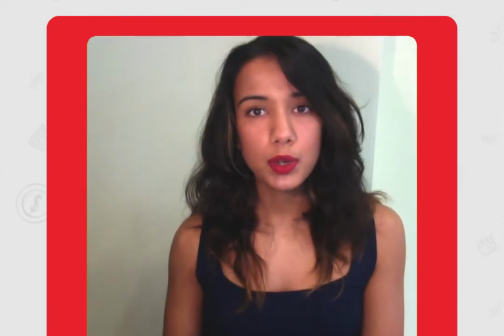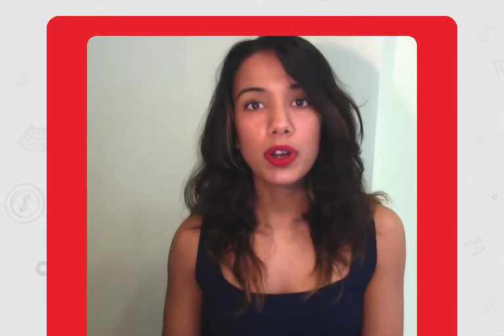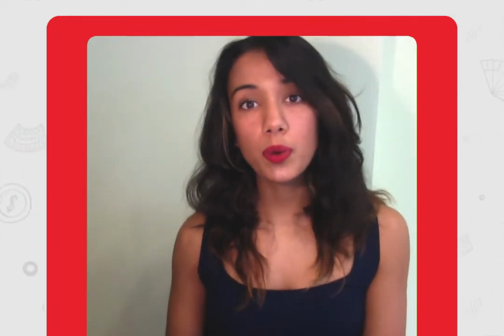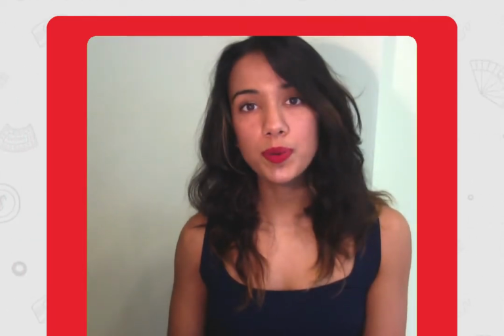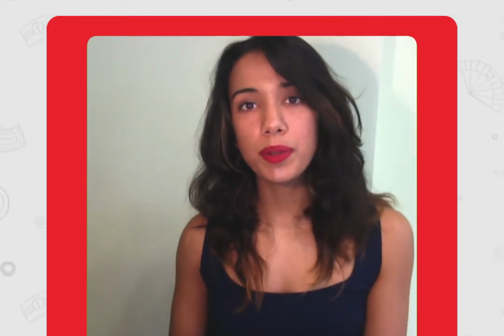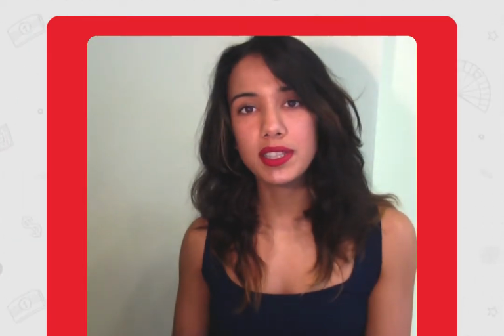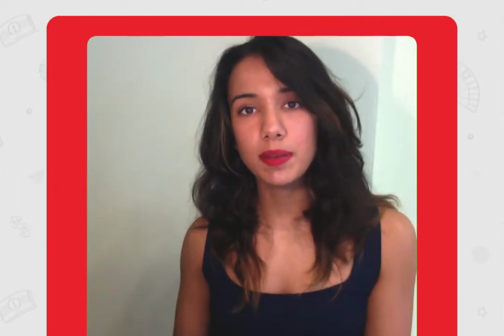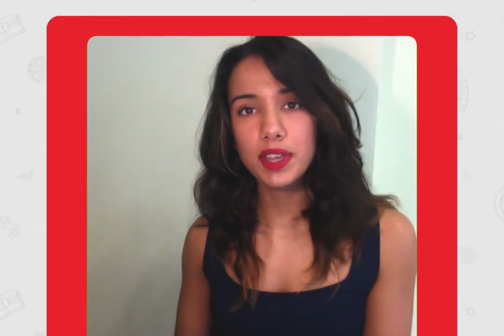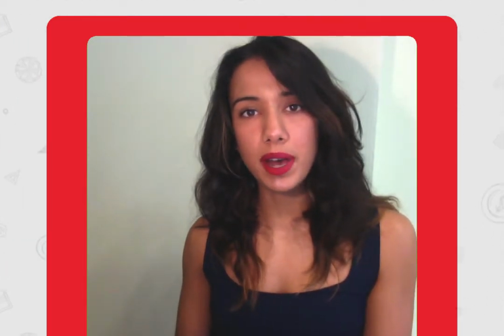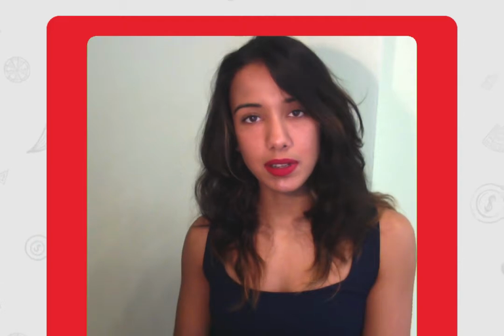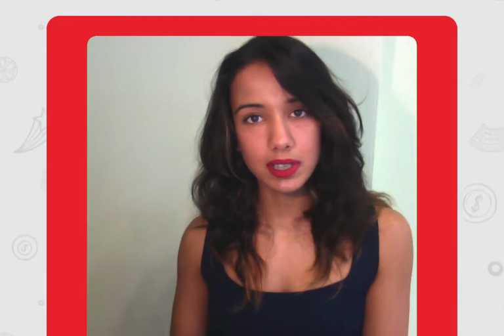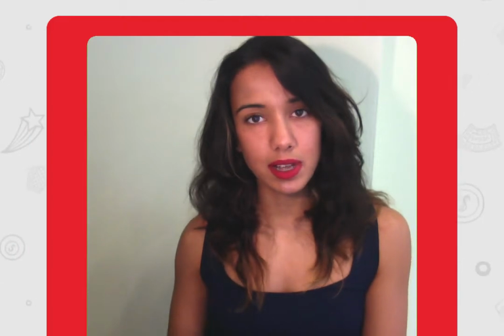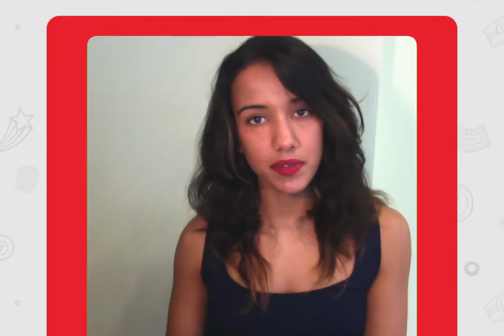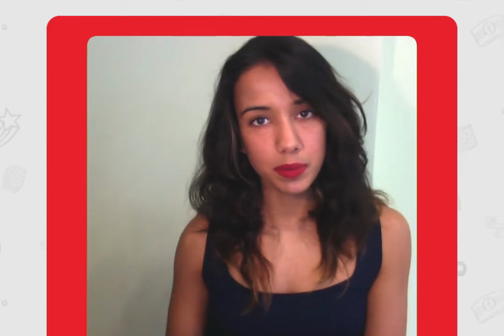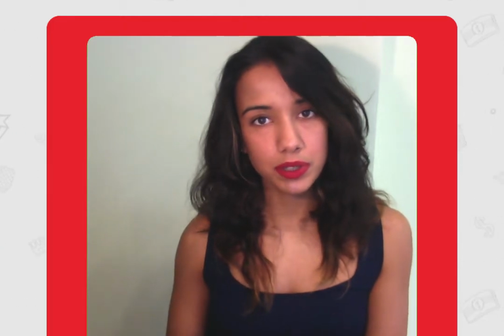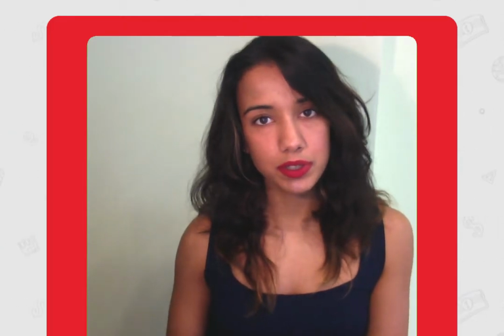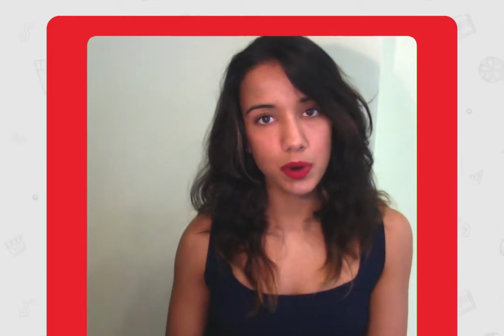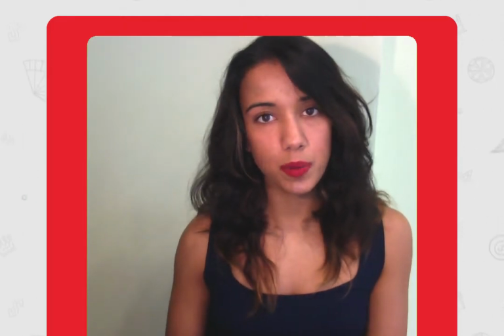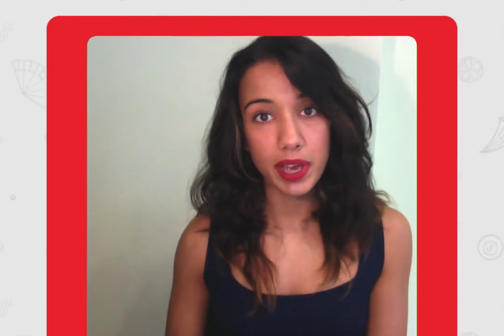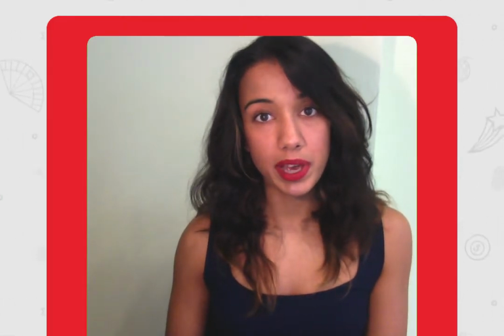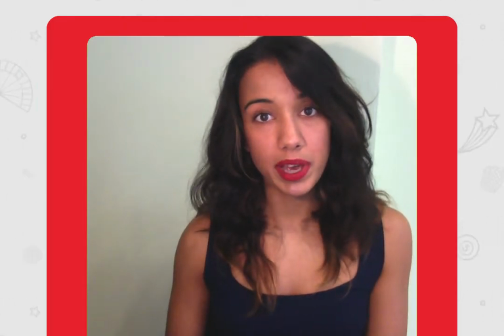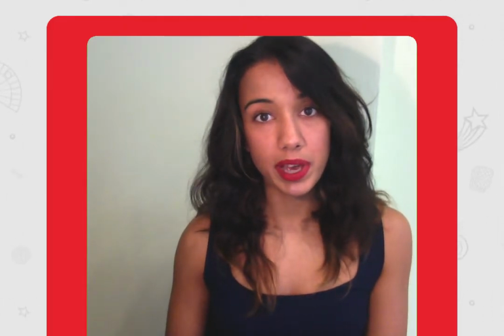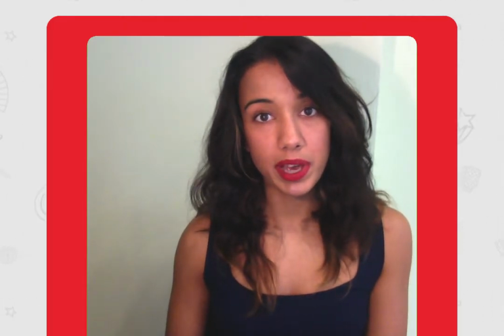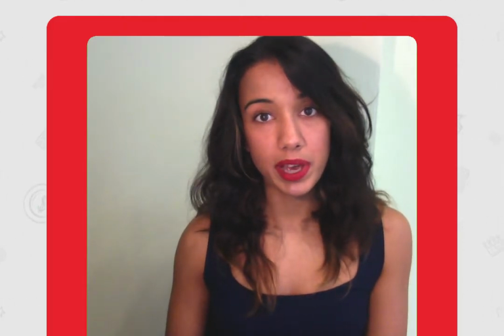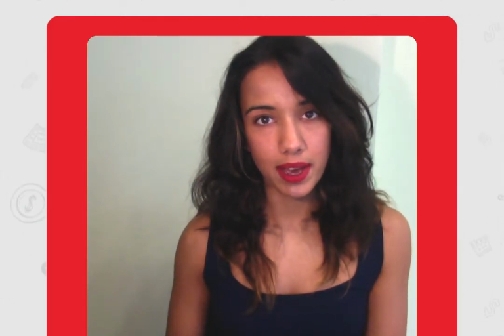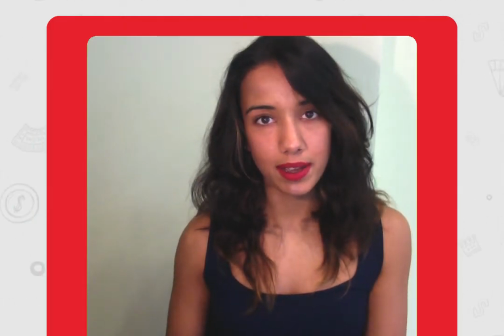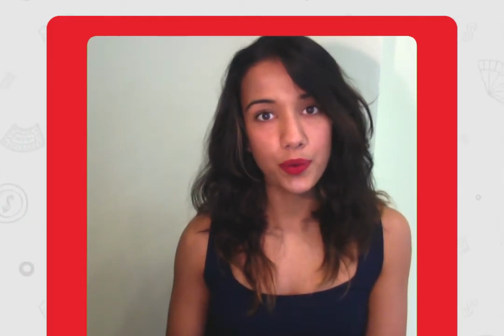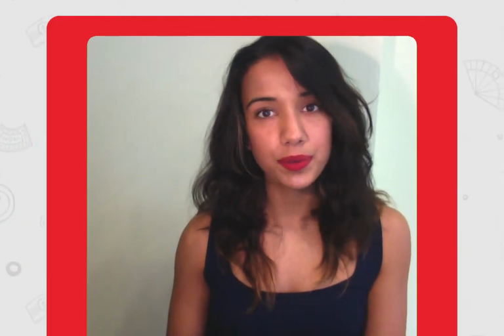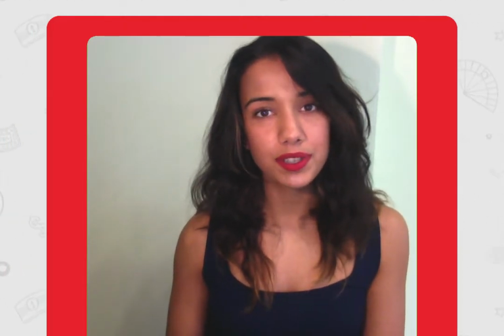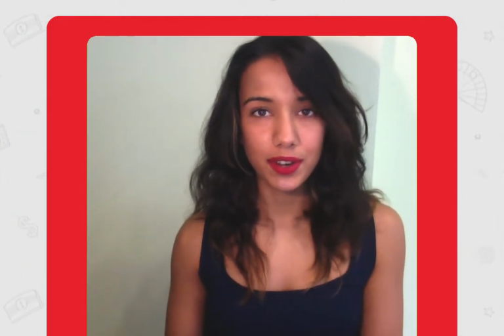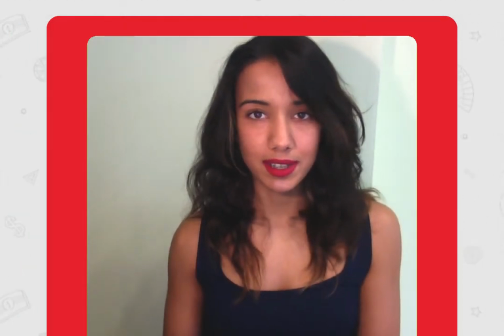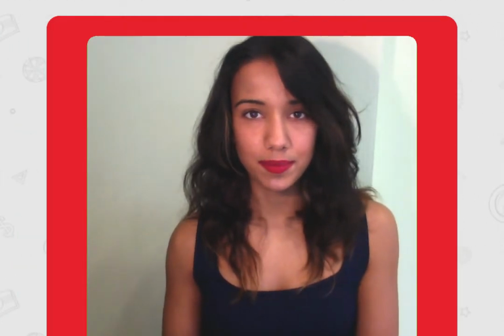You can also watch me play some of the best online slots available, so make sure to hit subscribe and hopefully we'll see you next time.